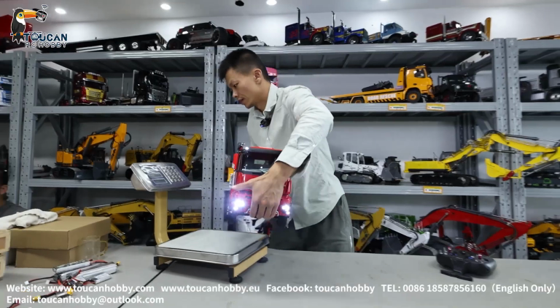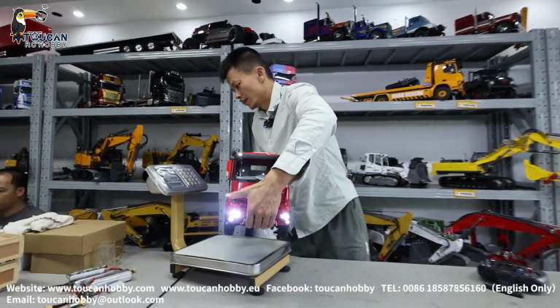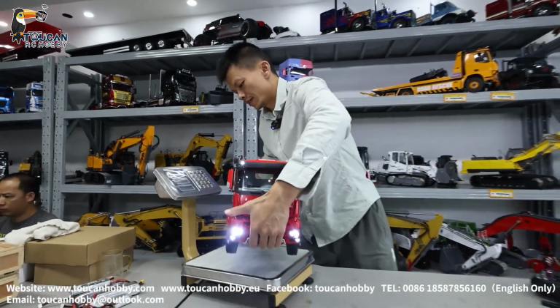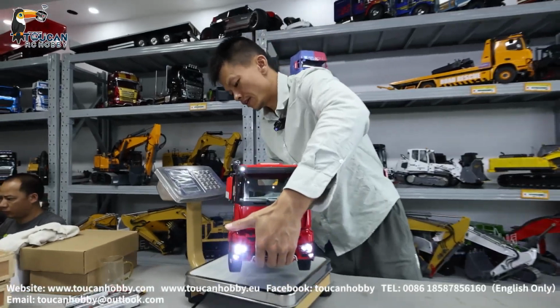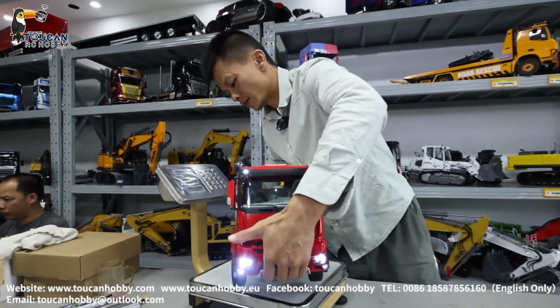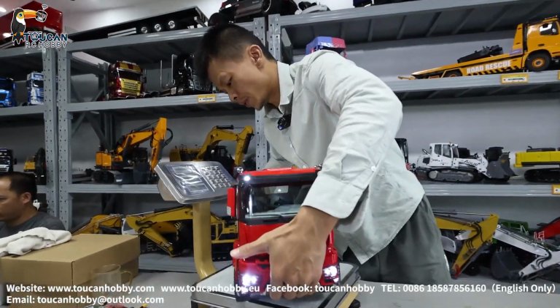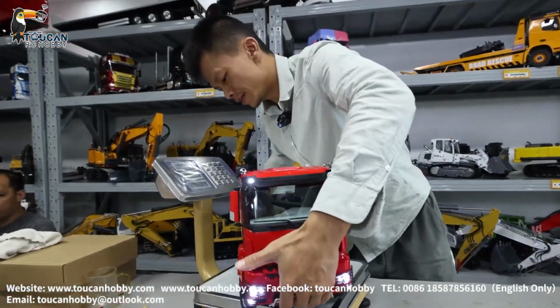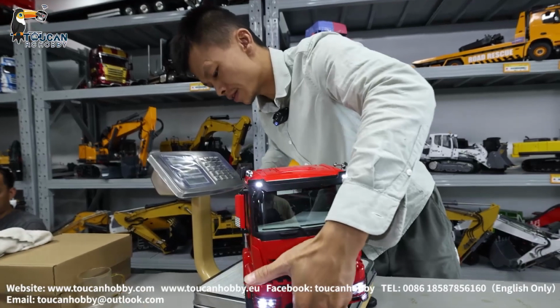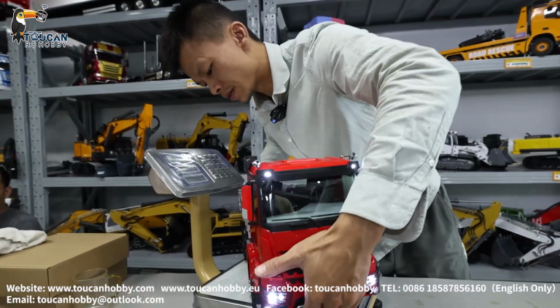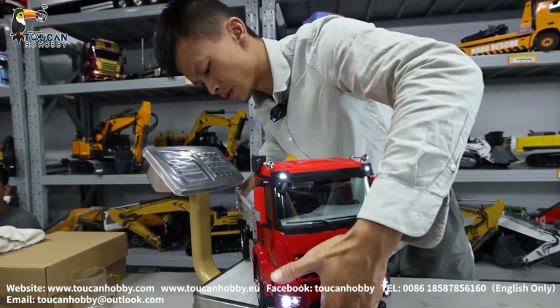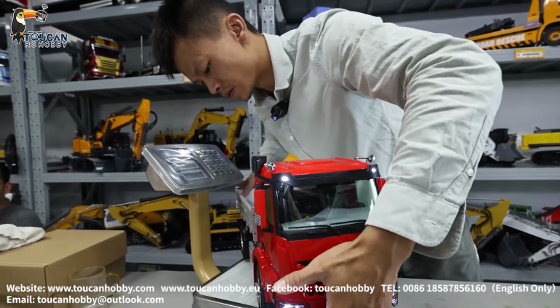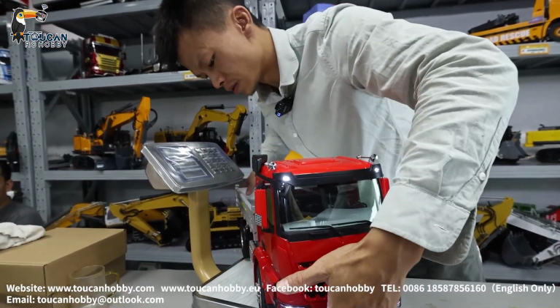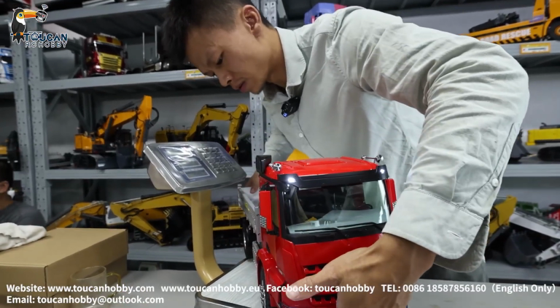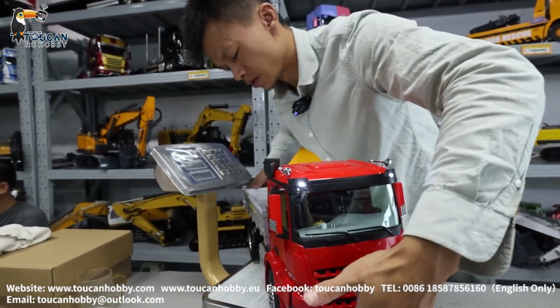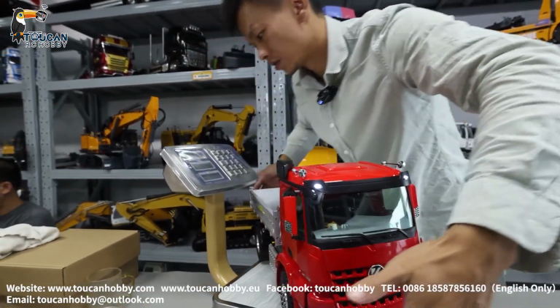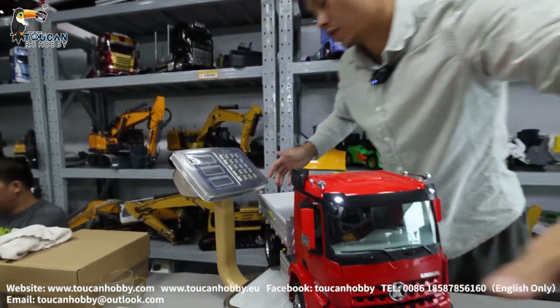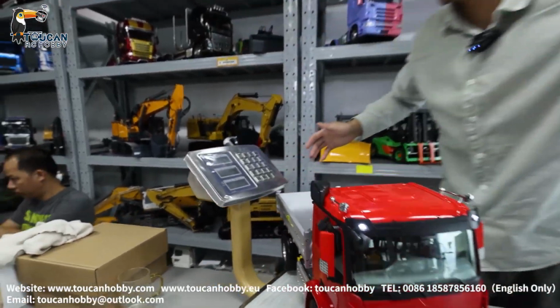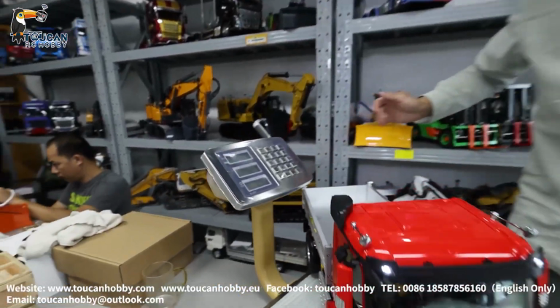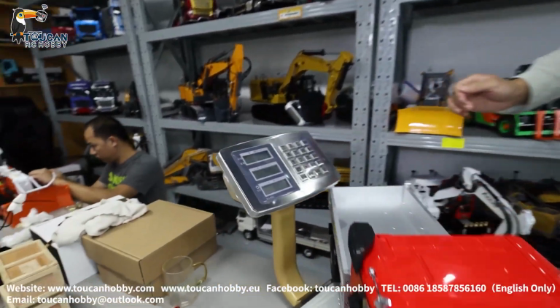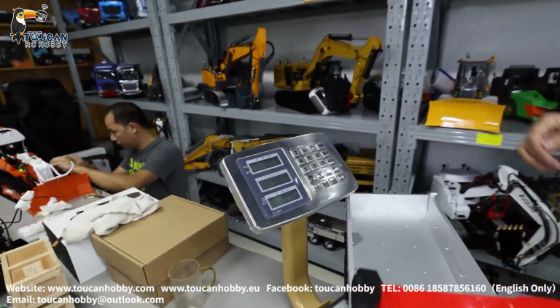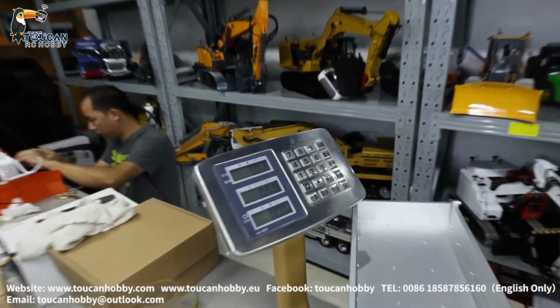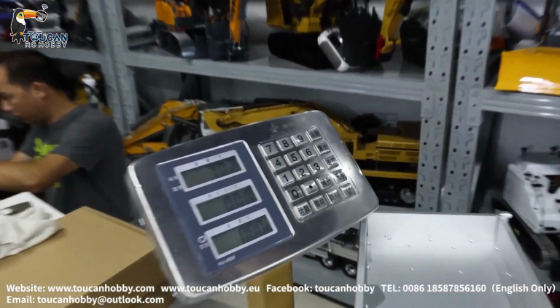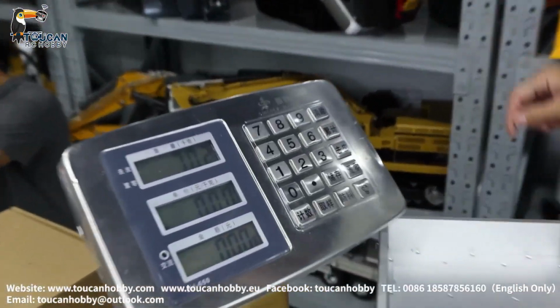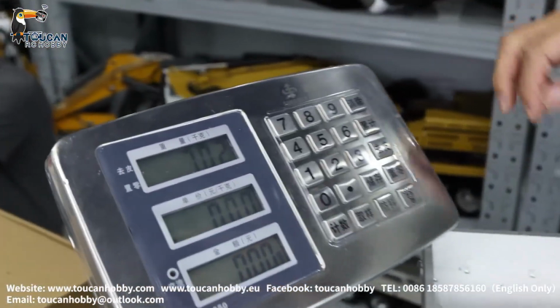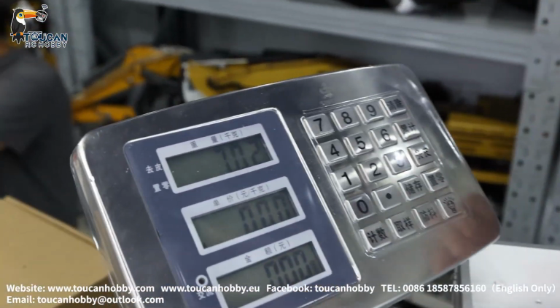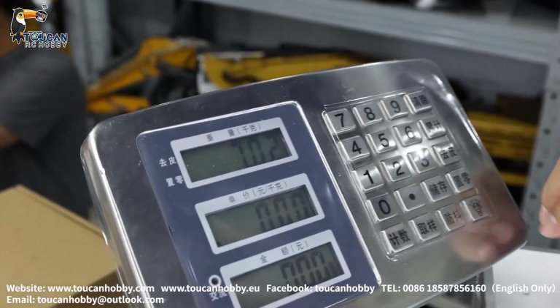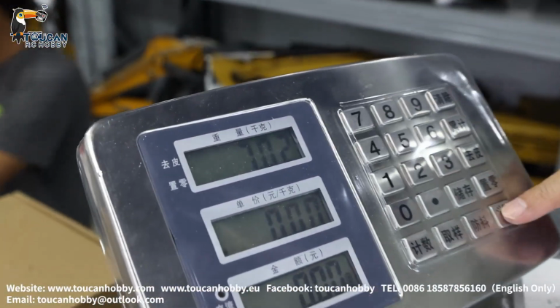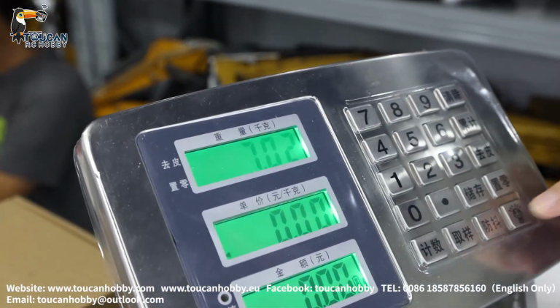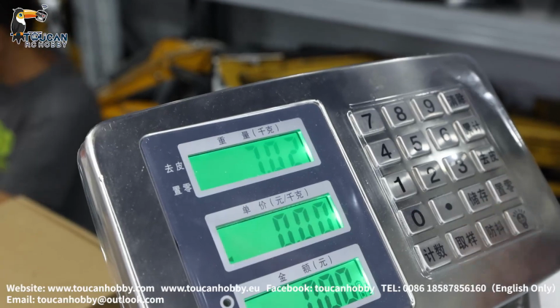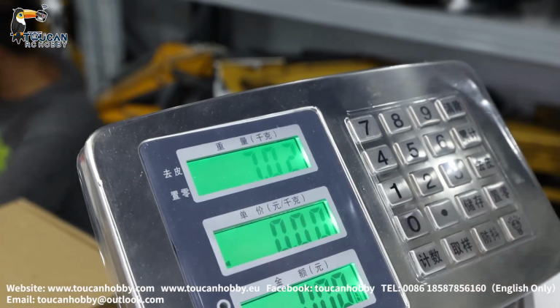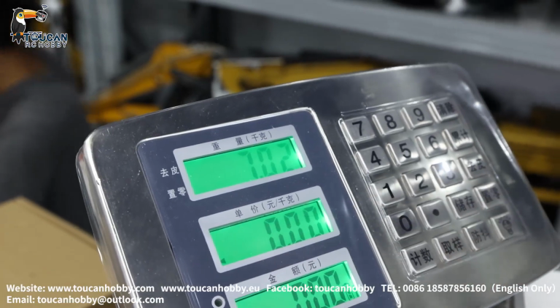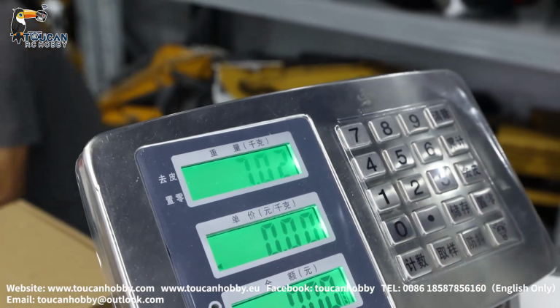Let's see the weight. Net weight with battery is 7 kg.